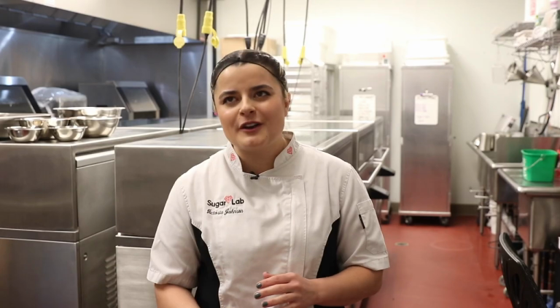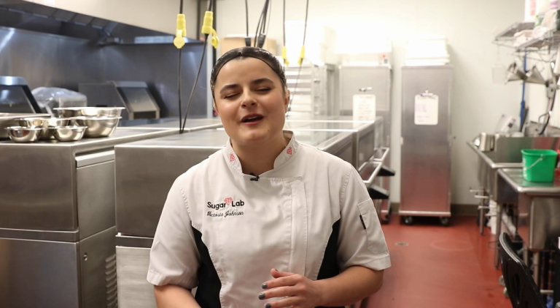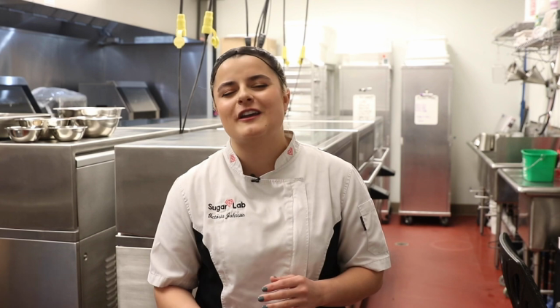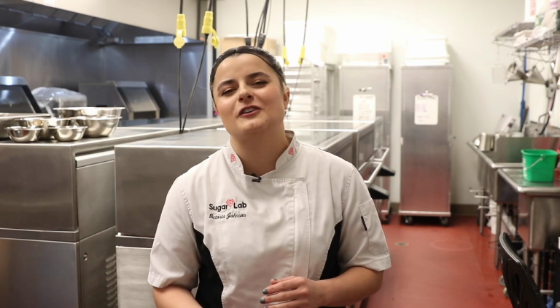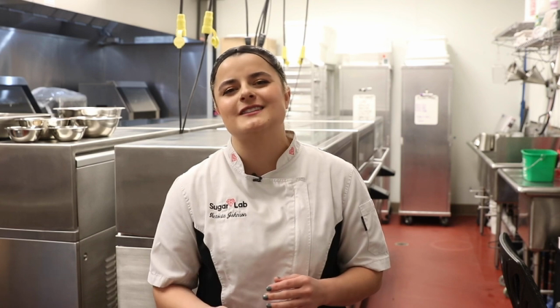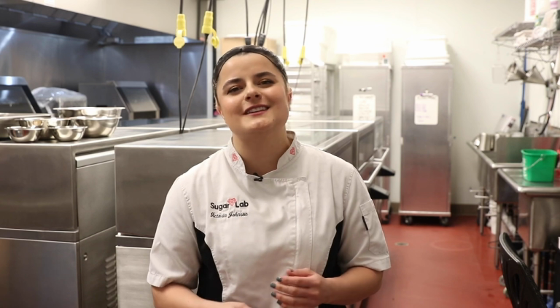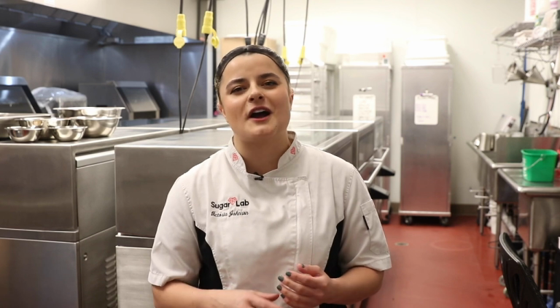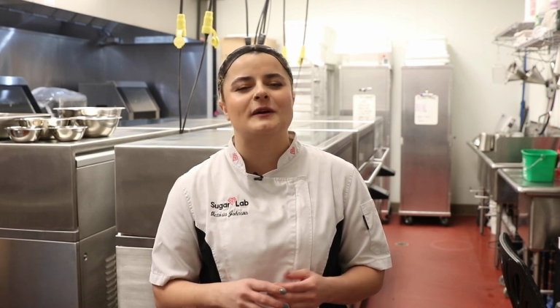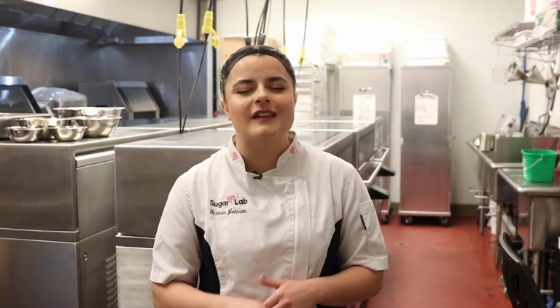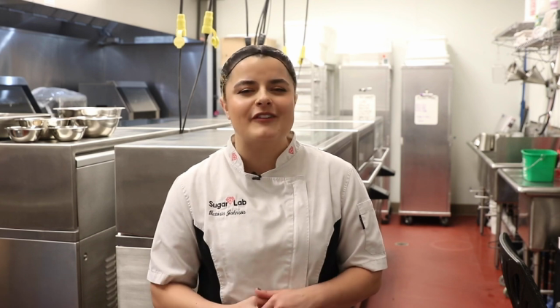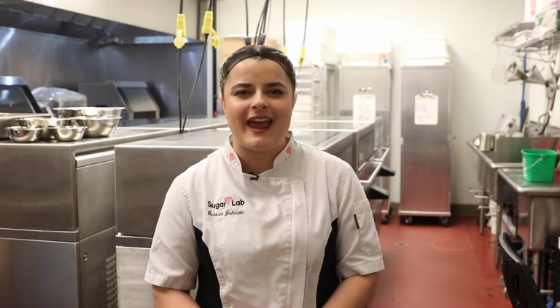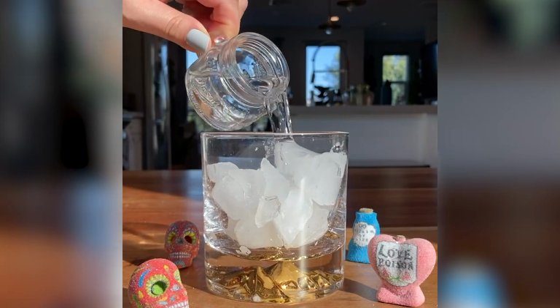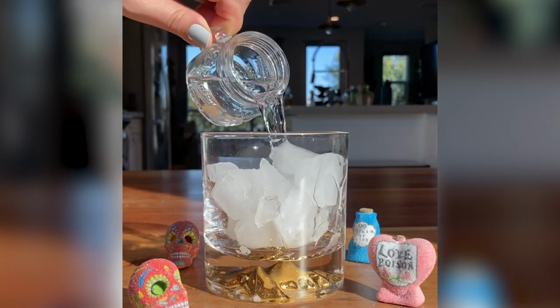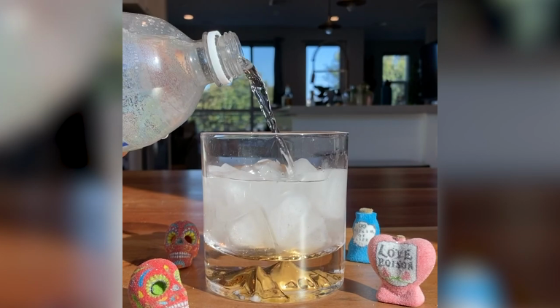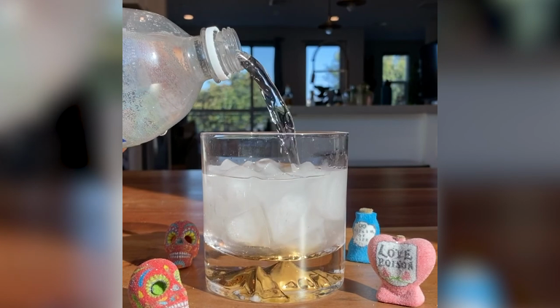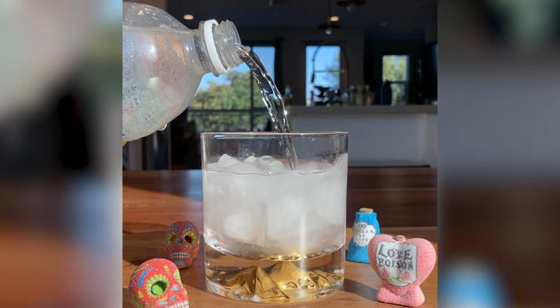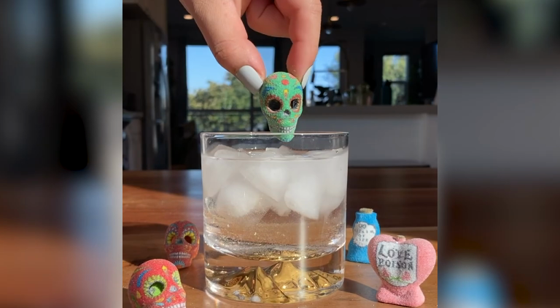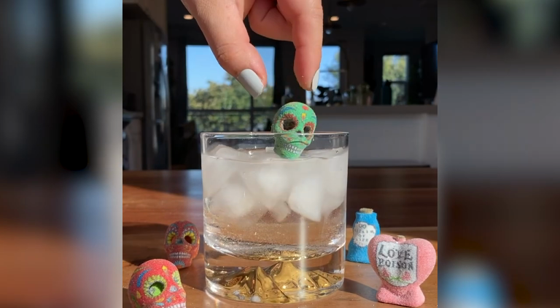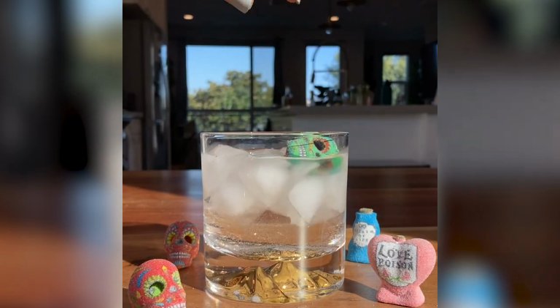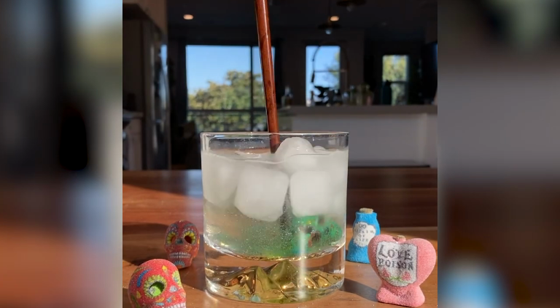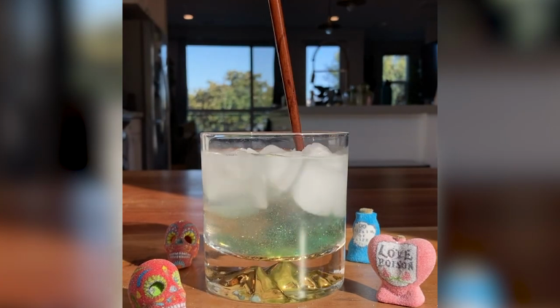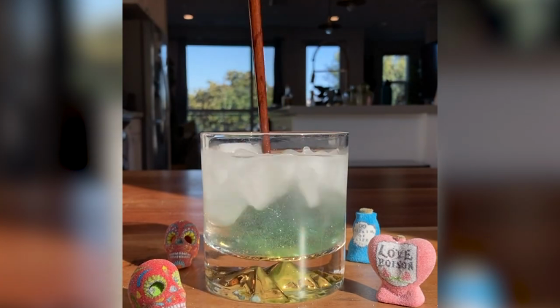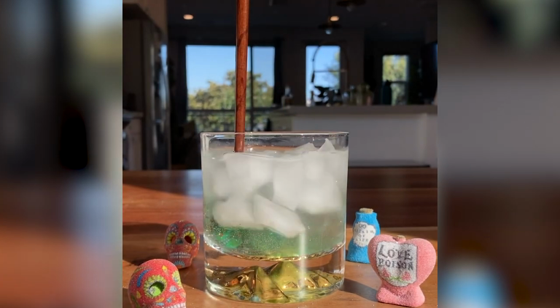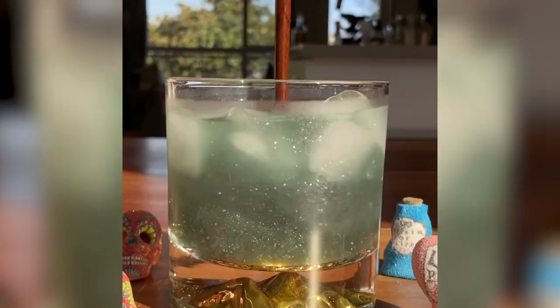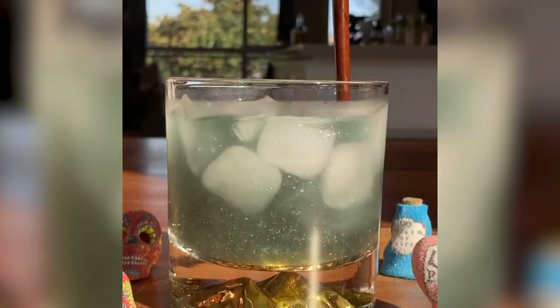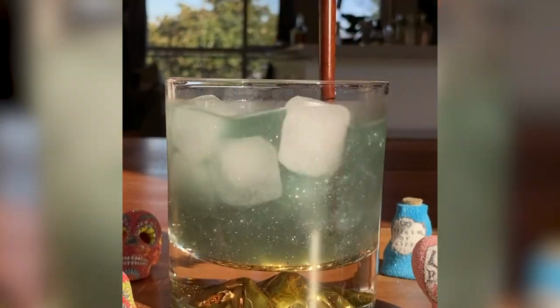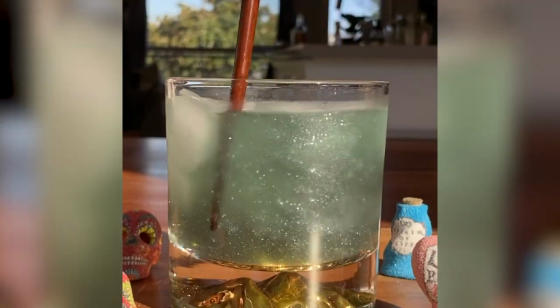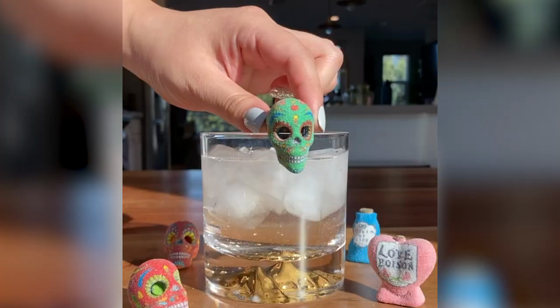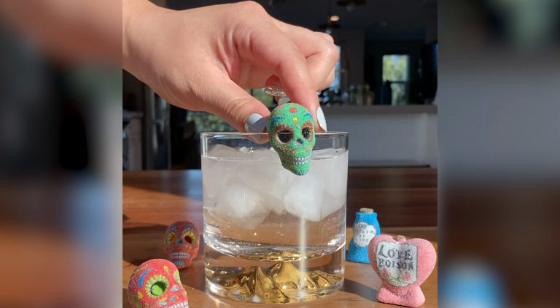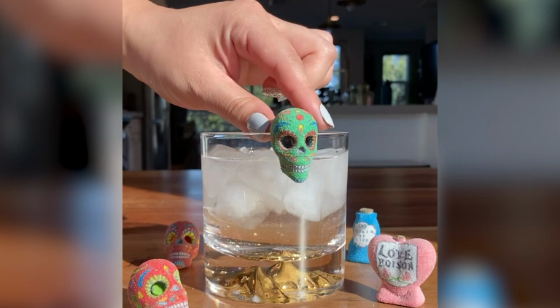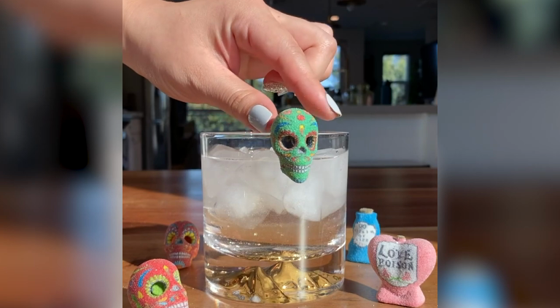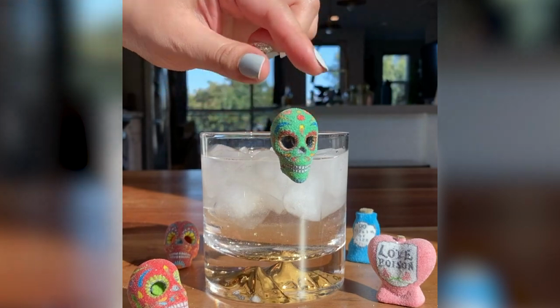One of my favorites is our love and hex potions. These are glitter bombs, which are absolutely amazing.